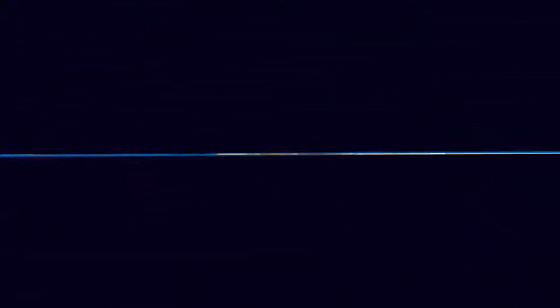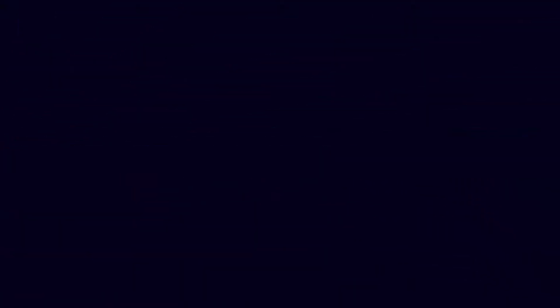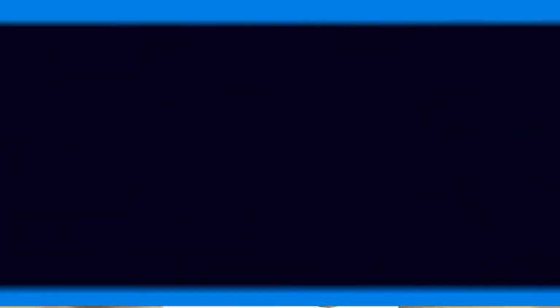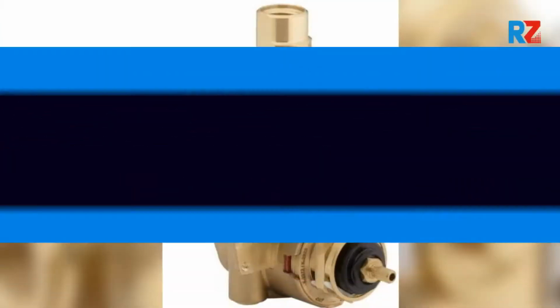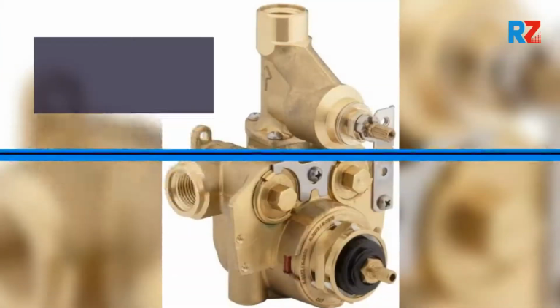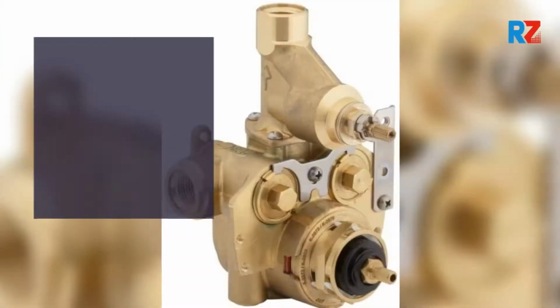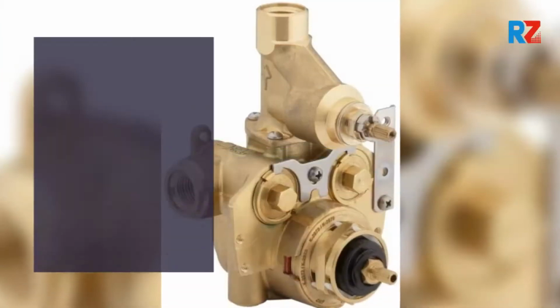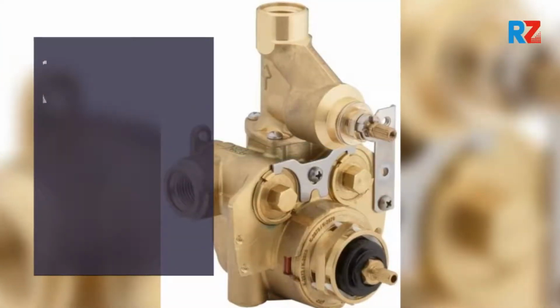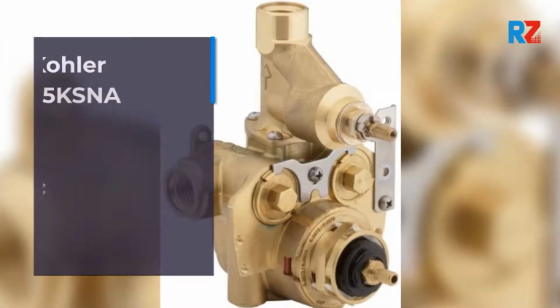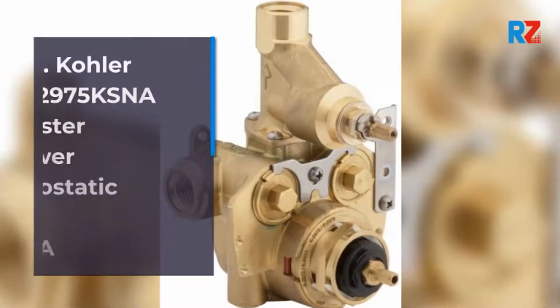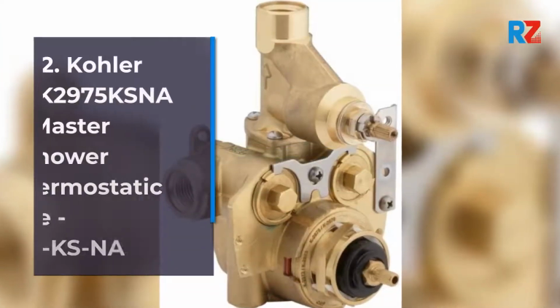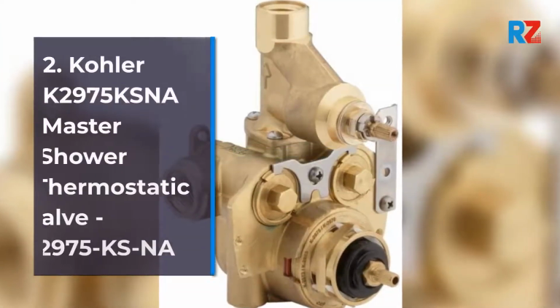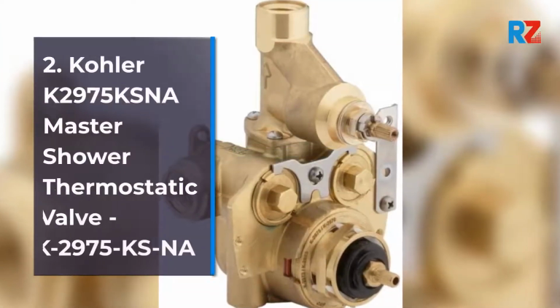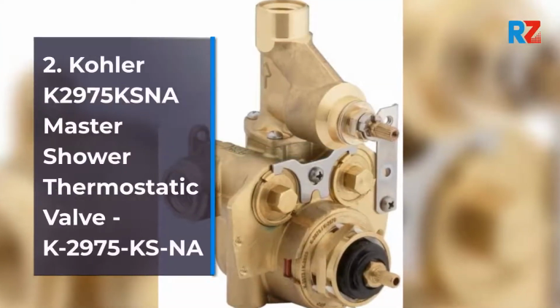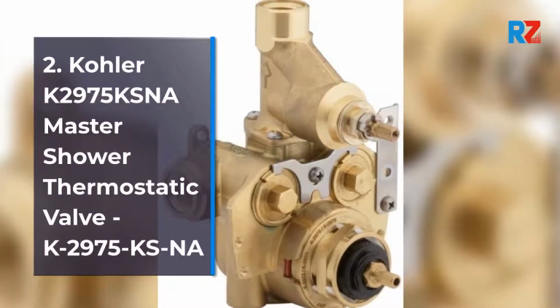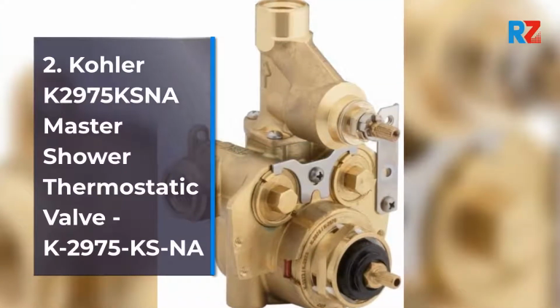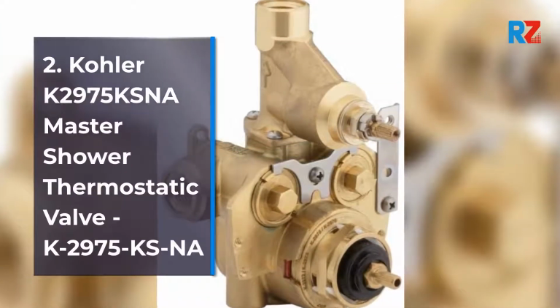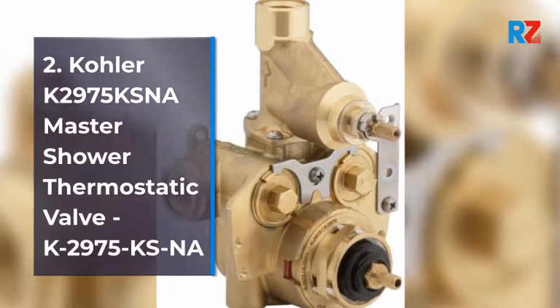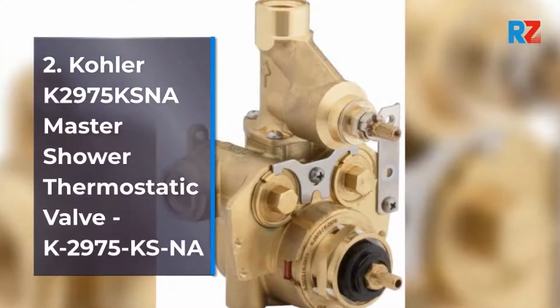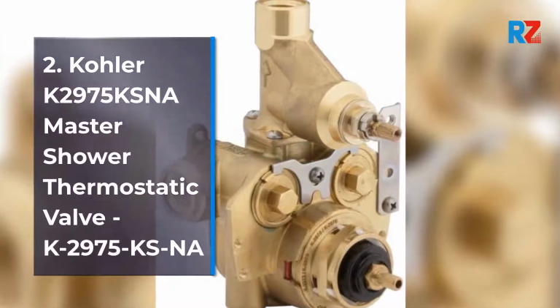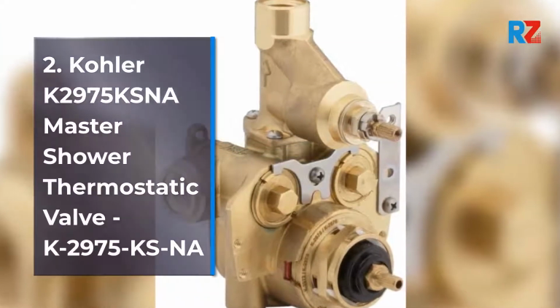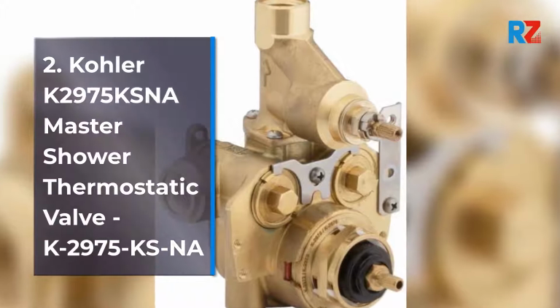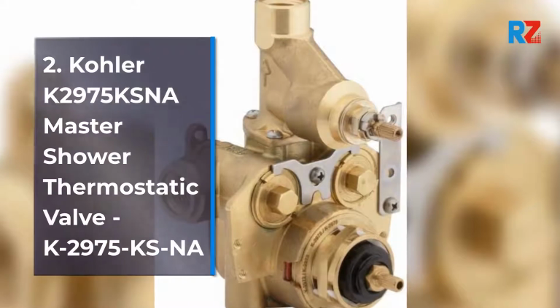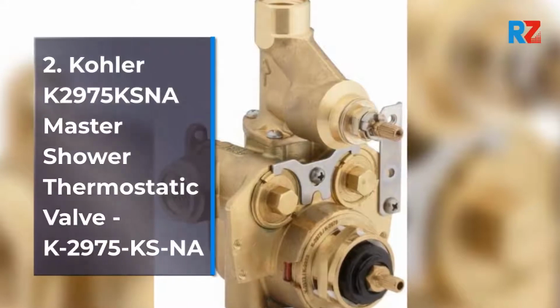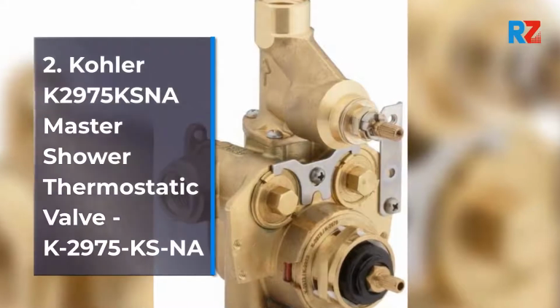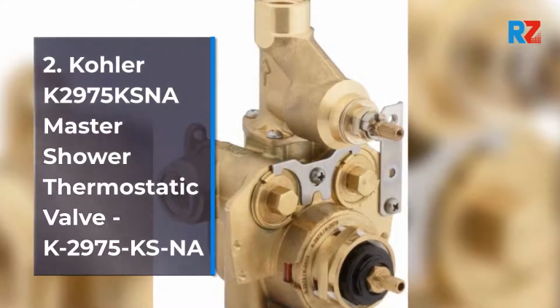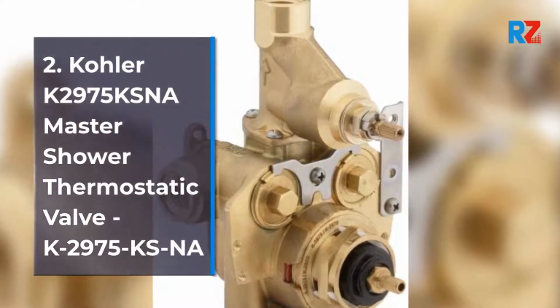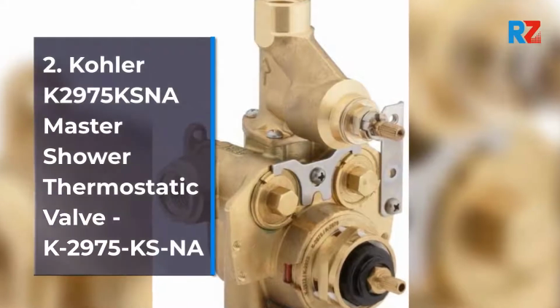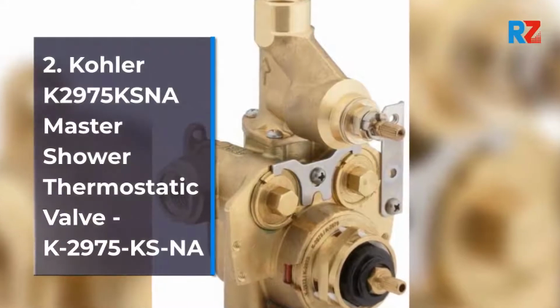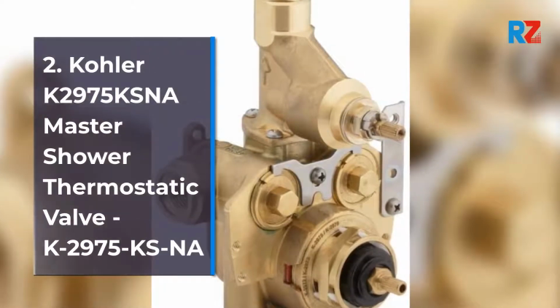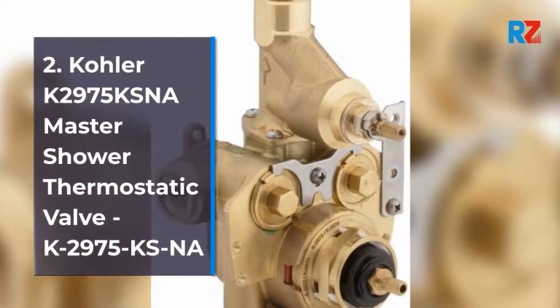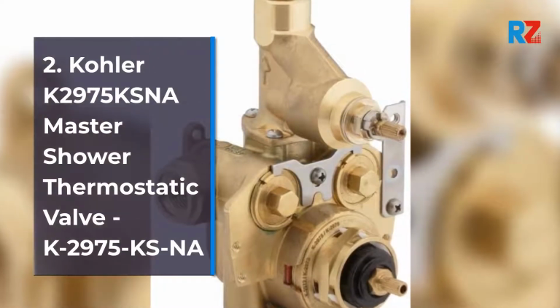2. Kohler K2975K SNA Master Shower Thermostatic Valve.